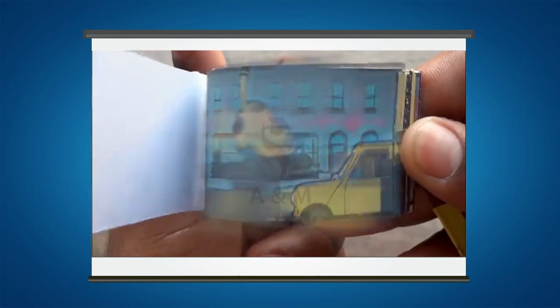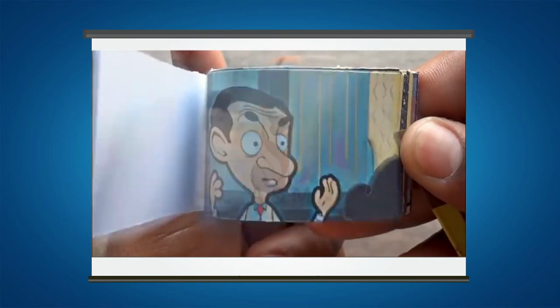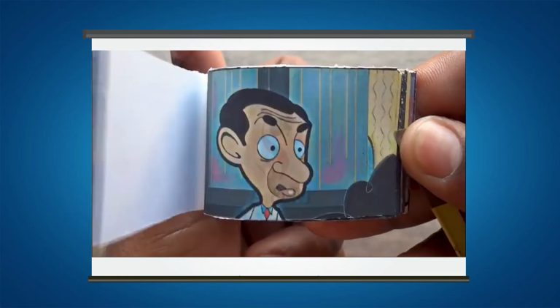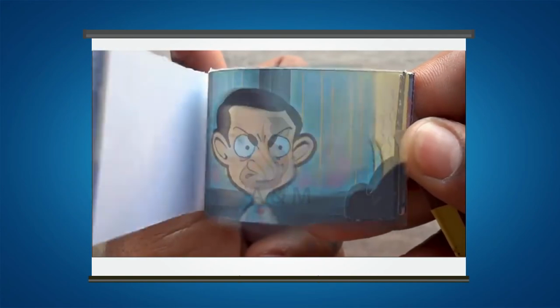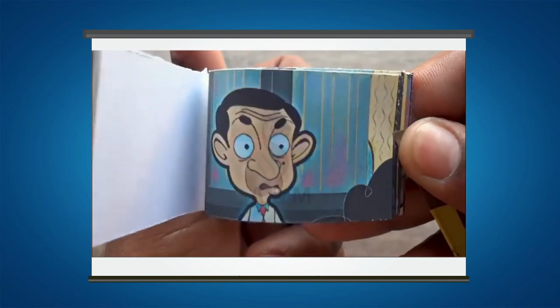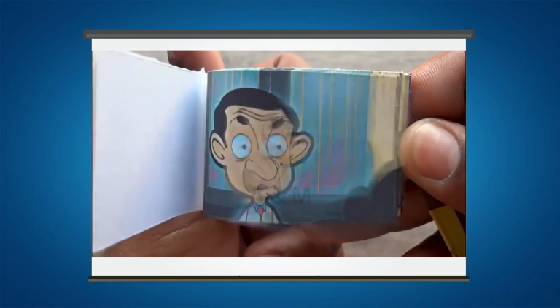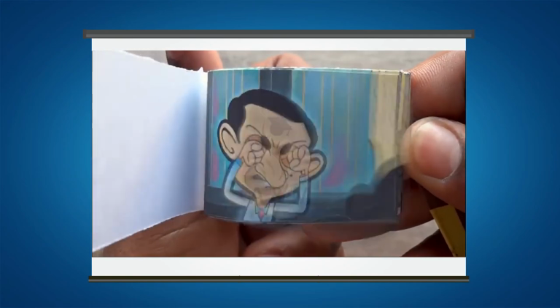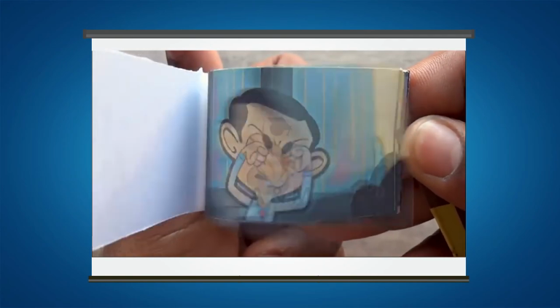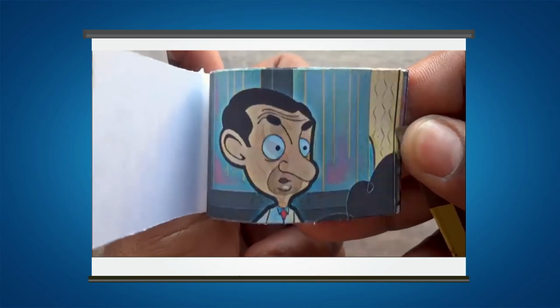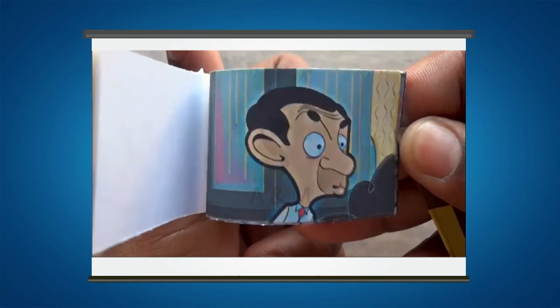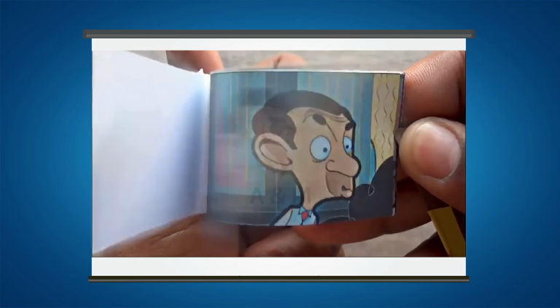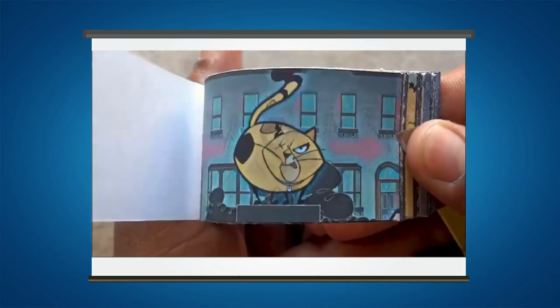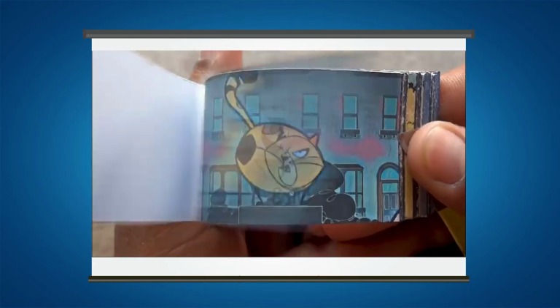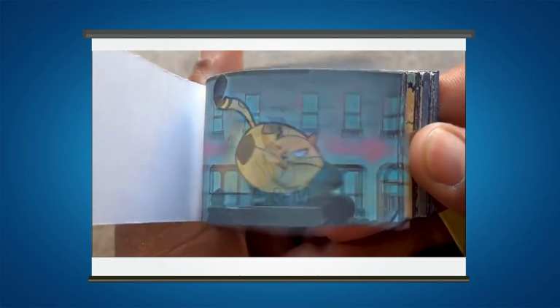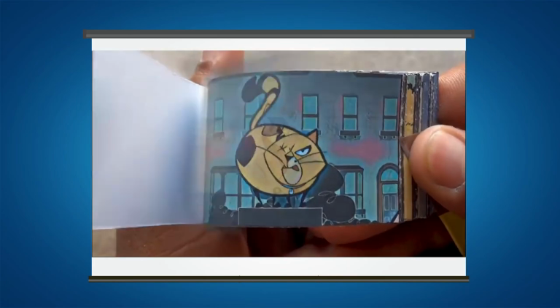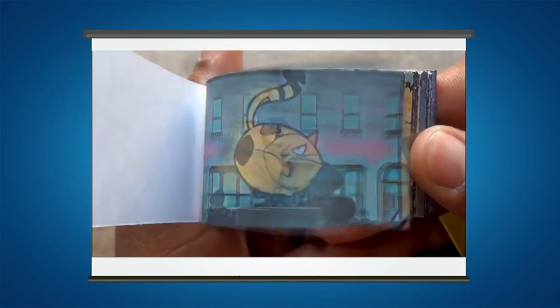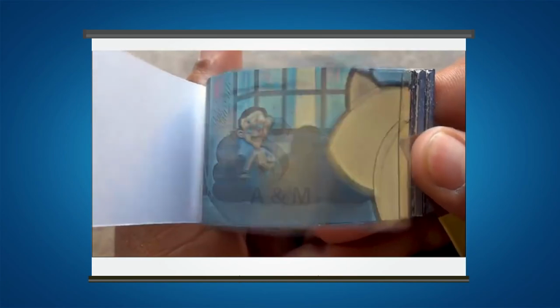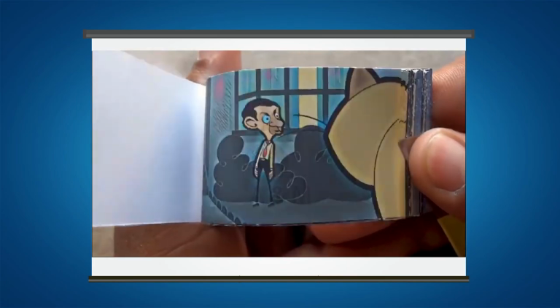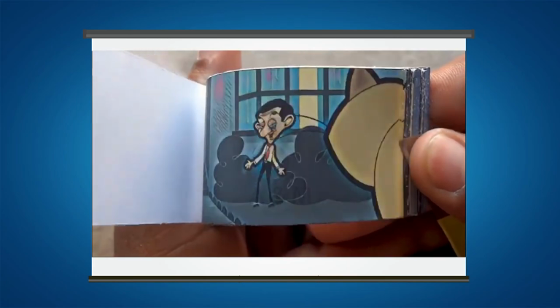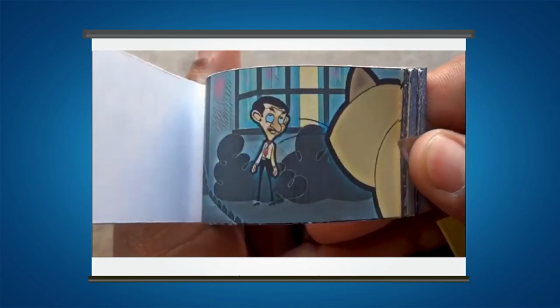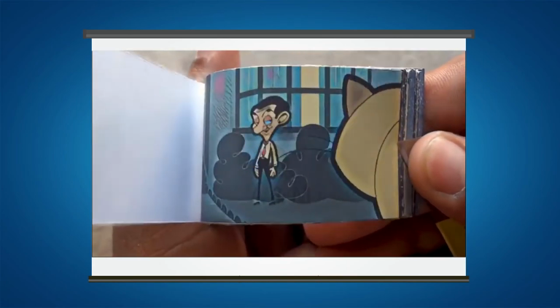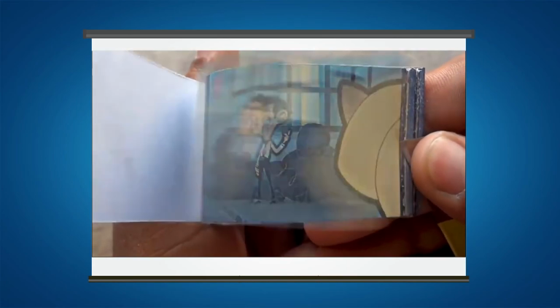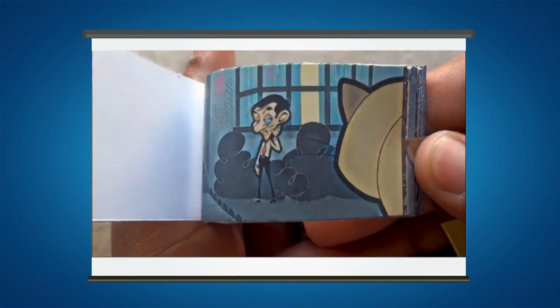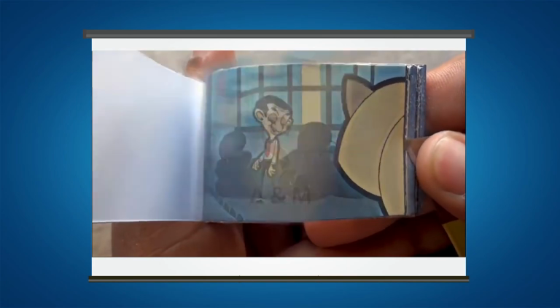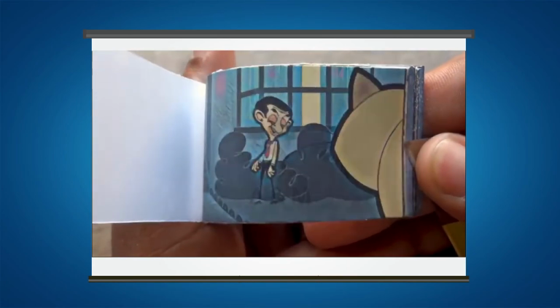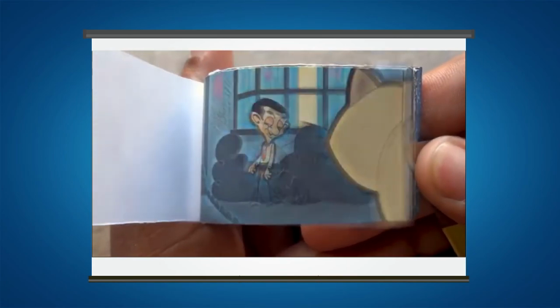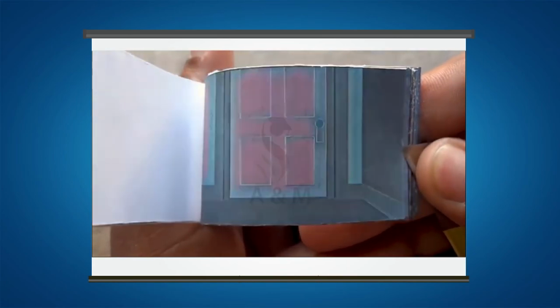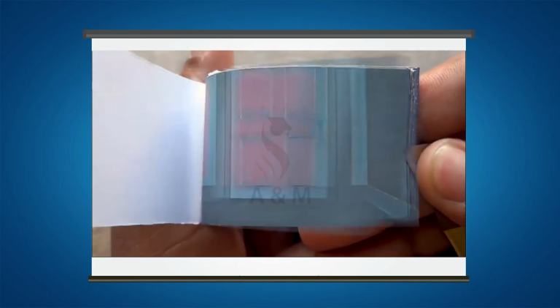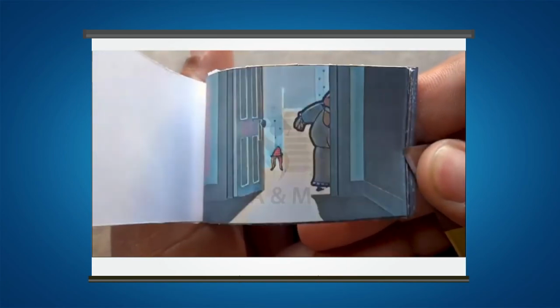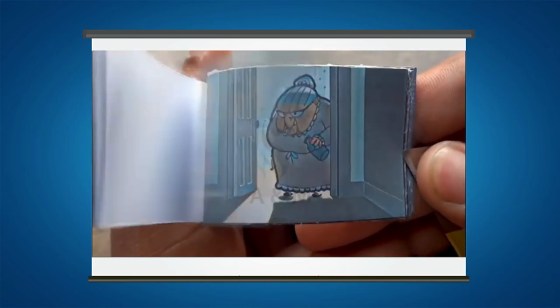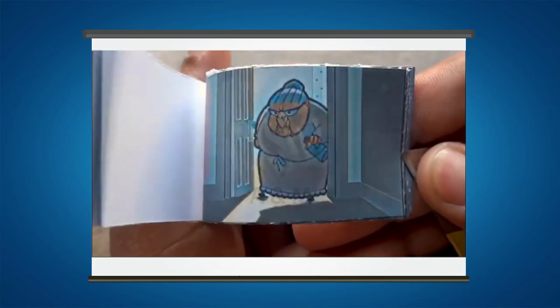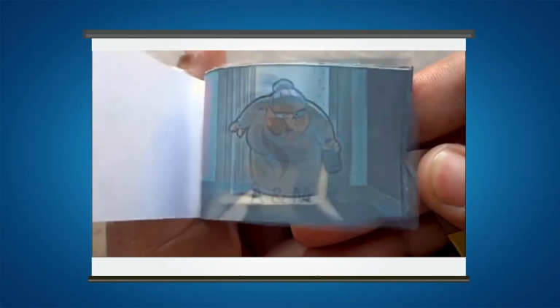Of course, with the flip book, you get to hold the movie in your hands and control it yourself.